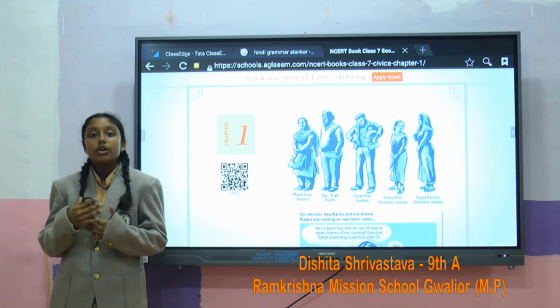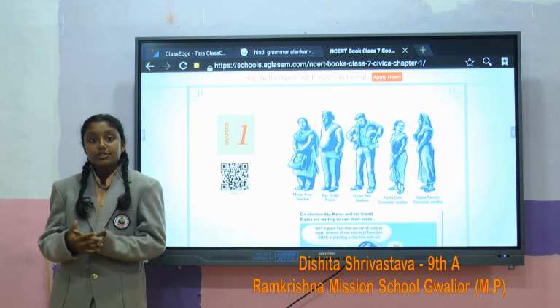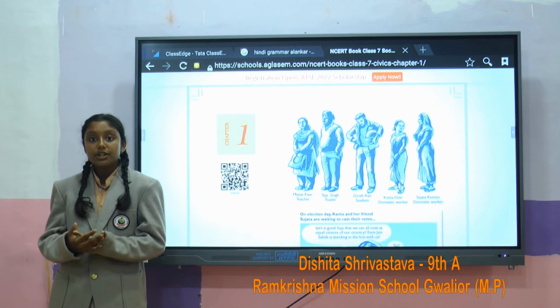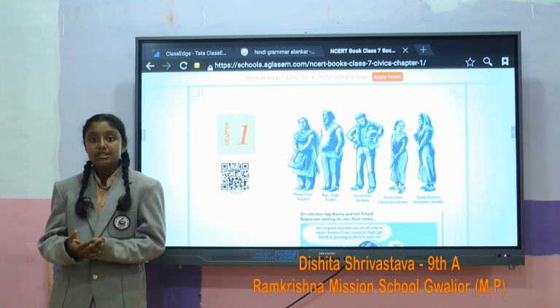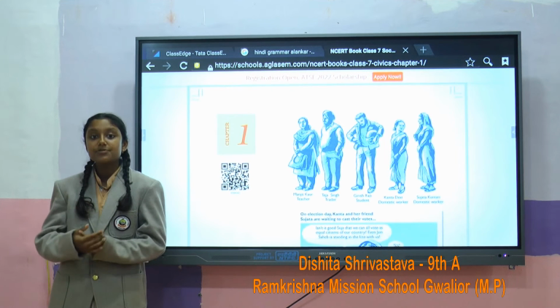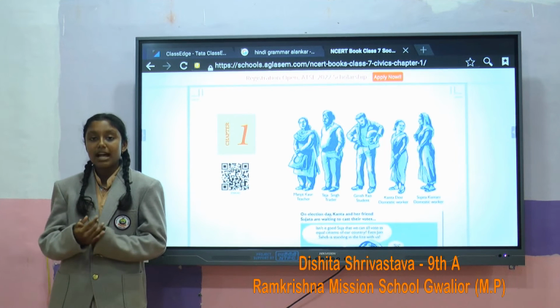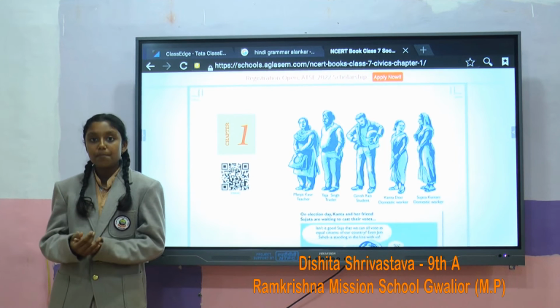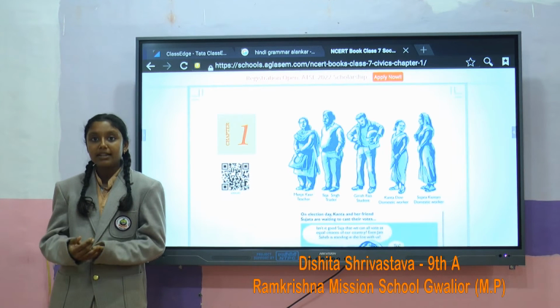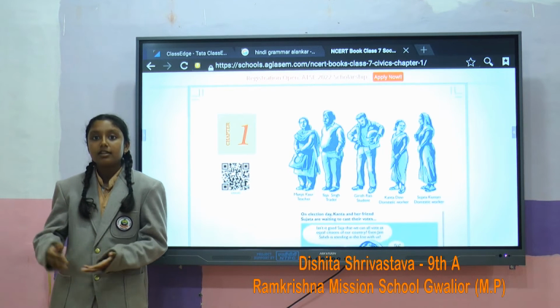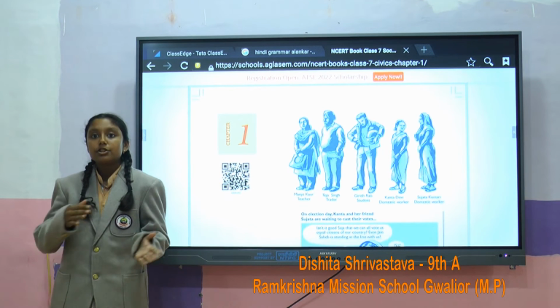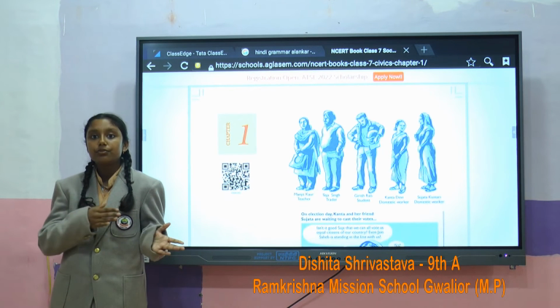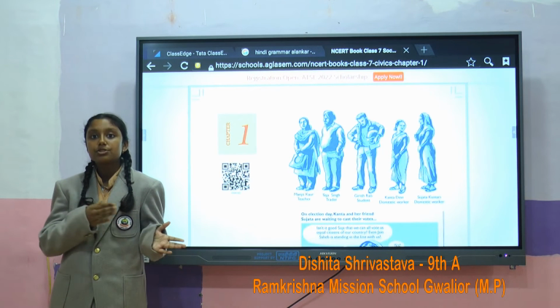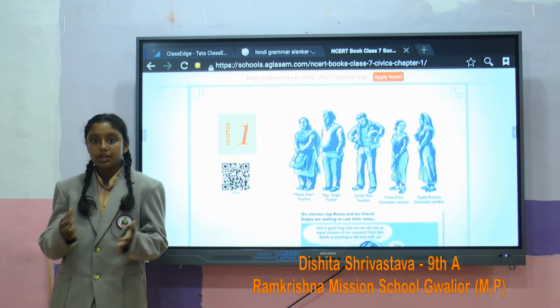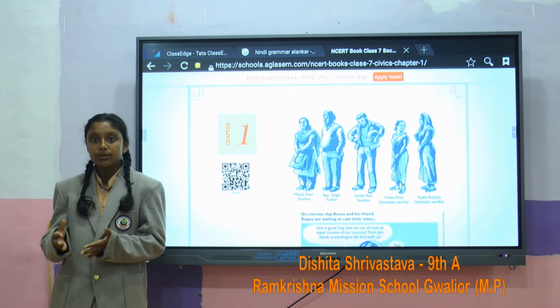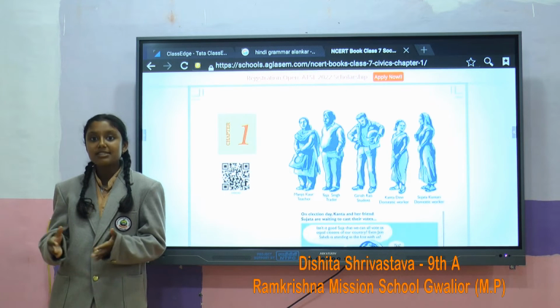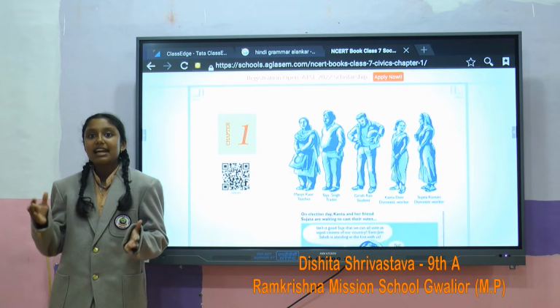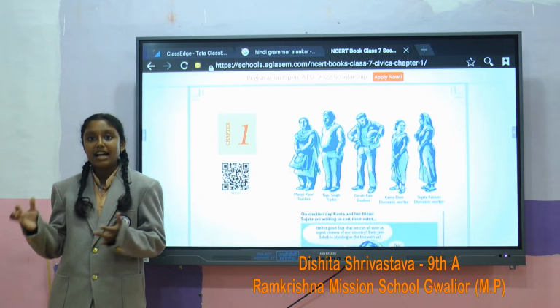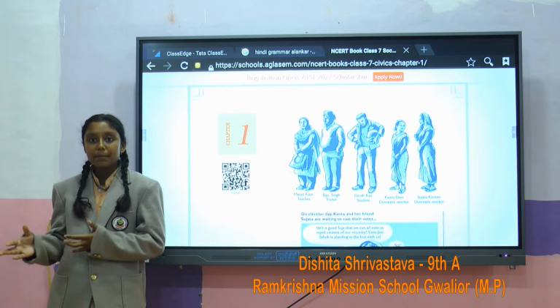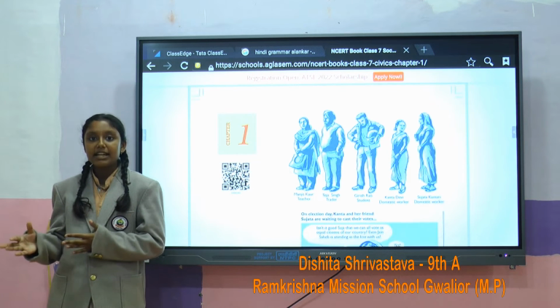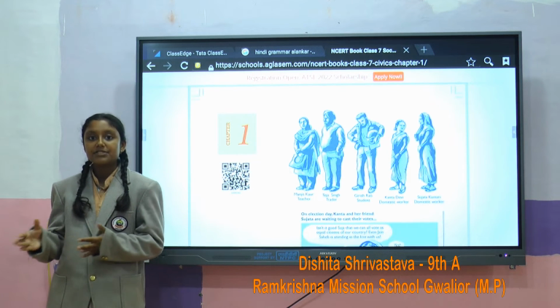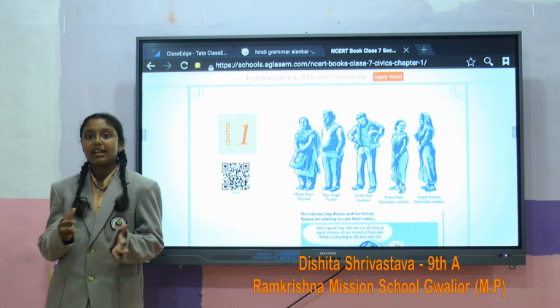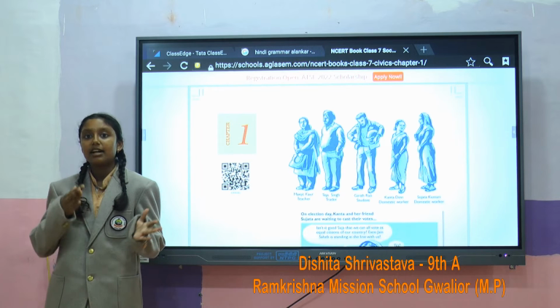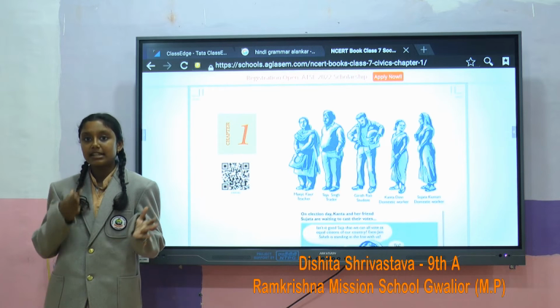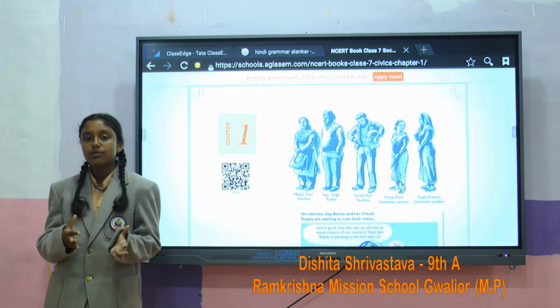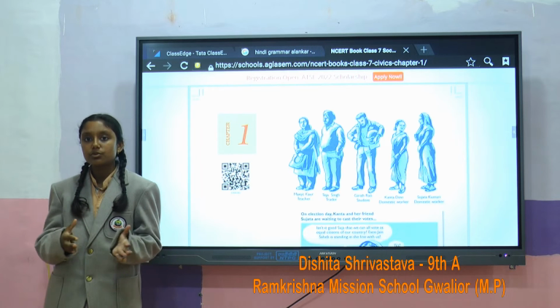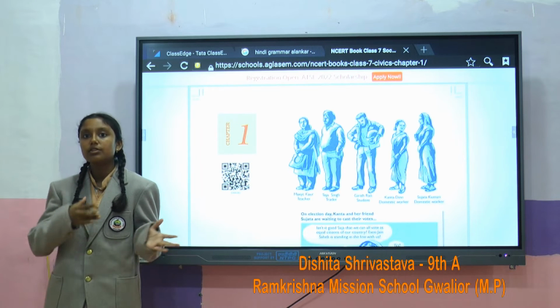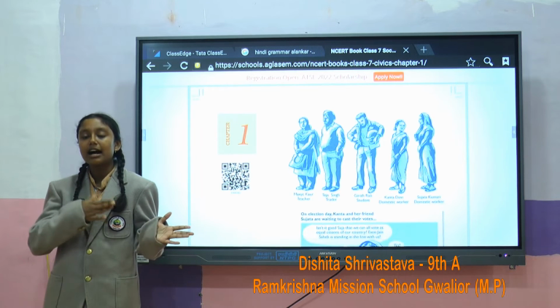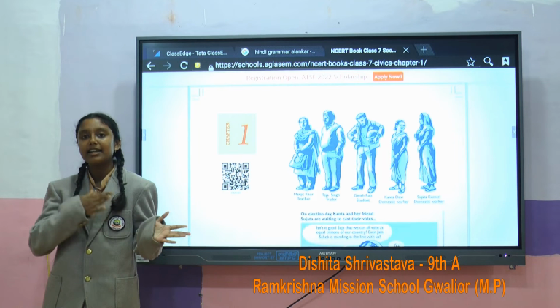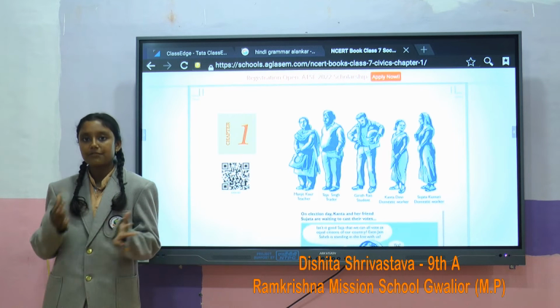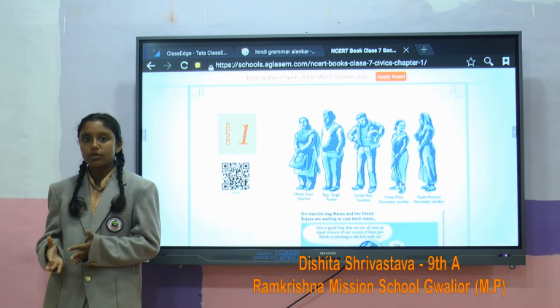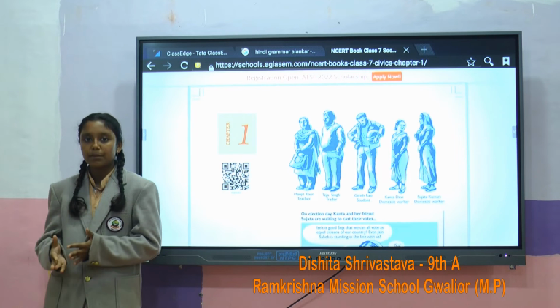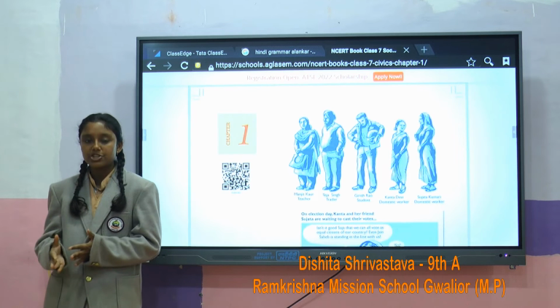We also use this flat panel to view circulars and PDFs that are sent to our school regarding different competitions.